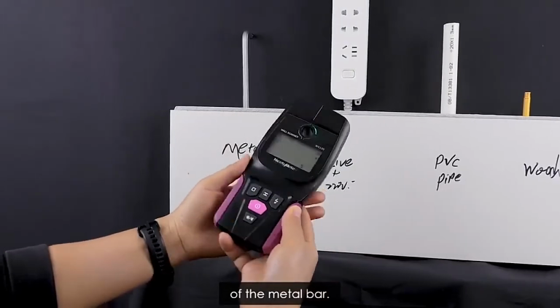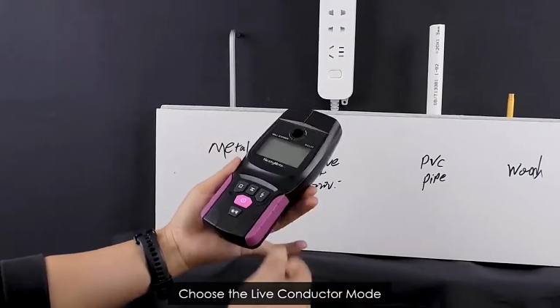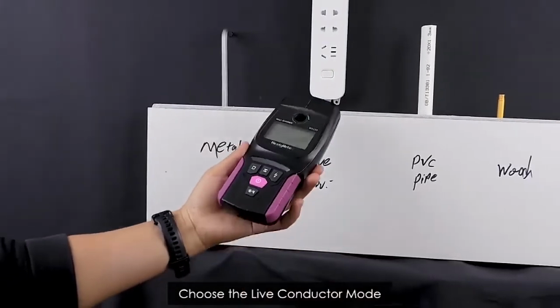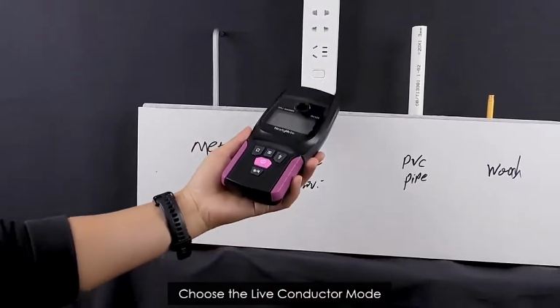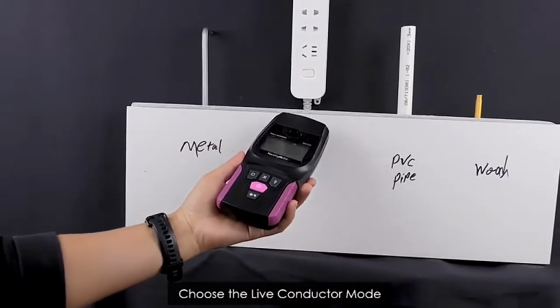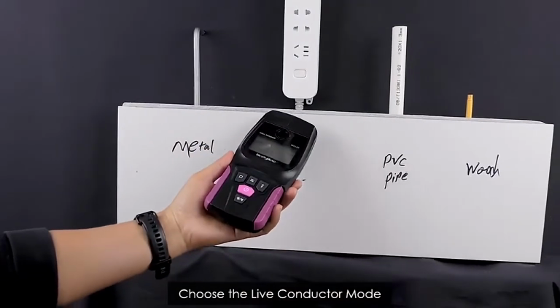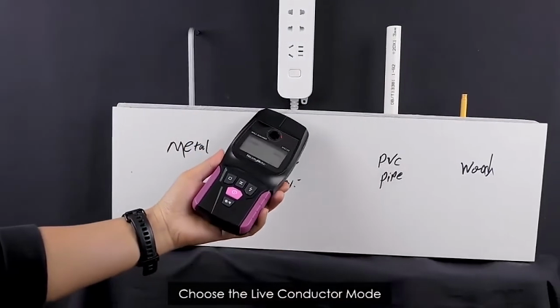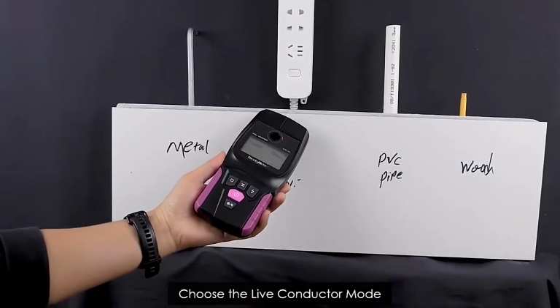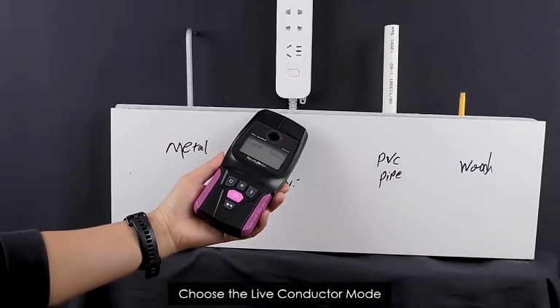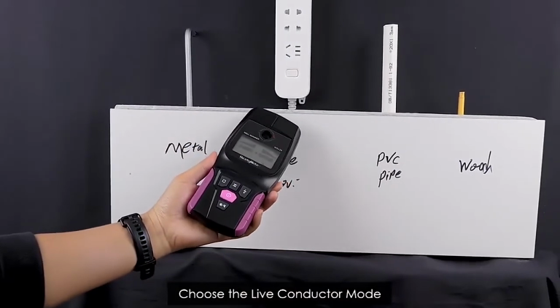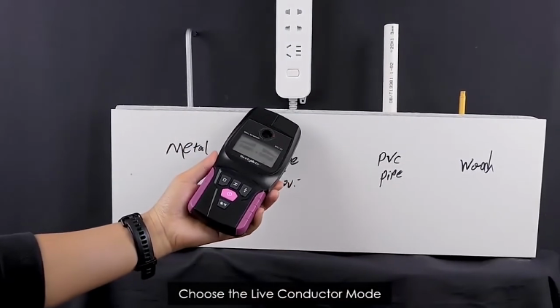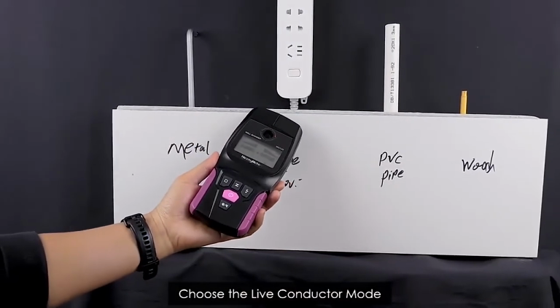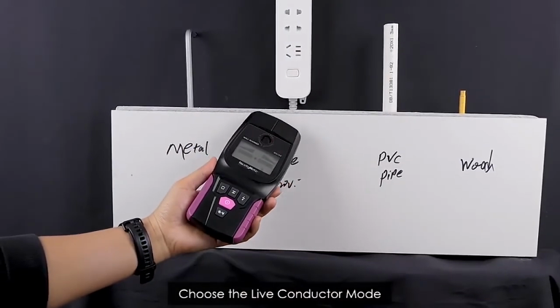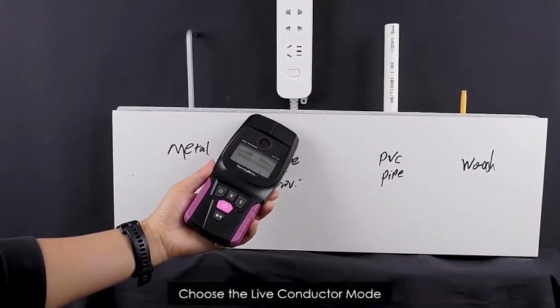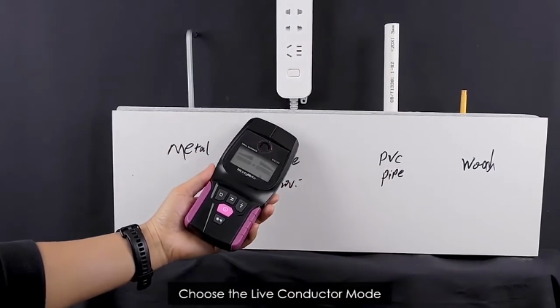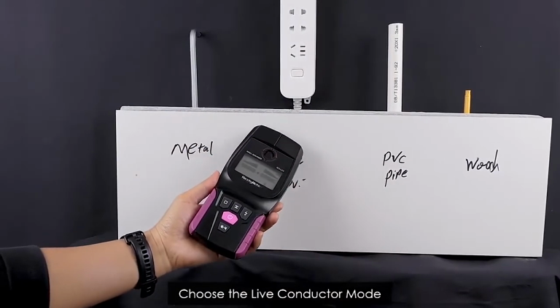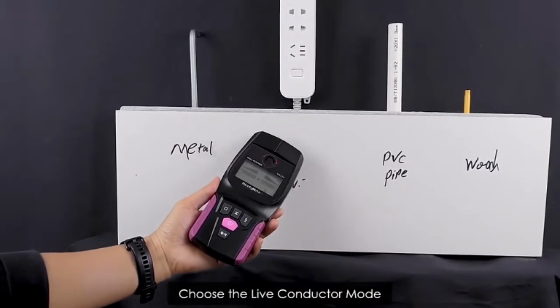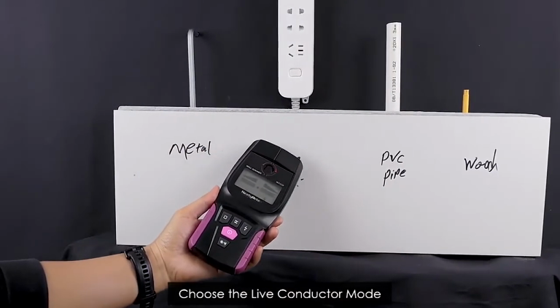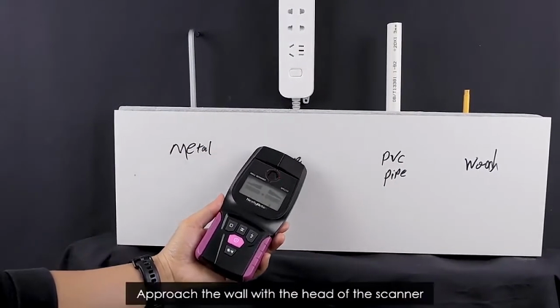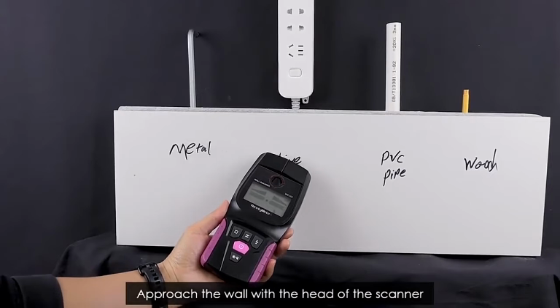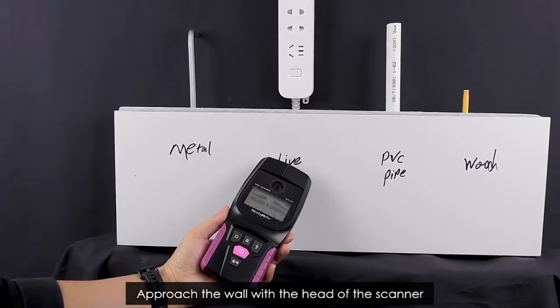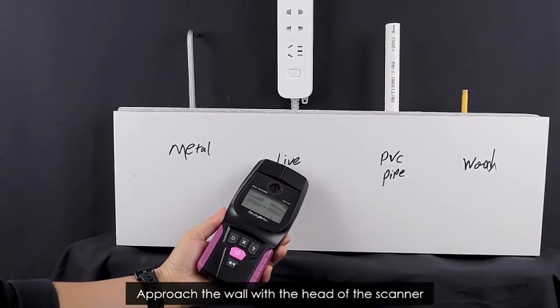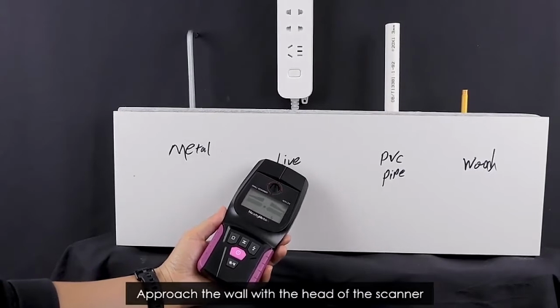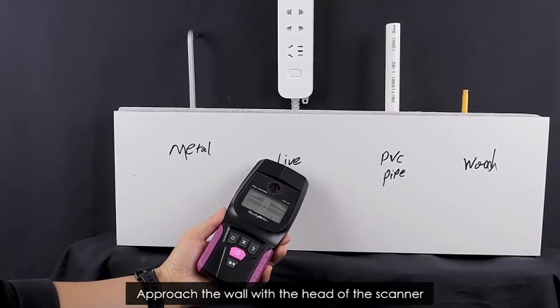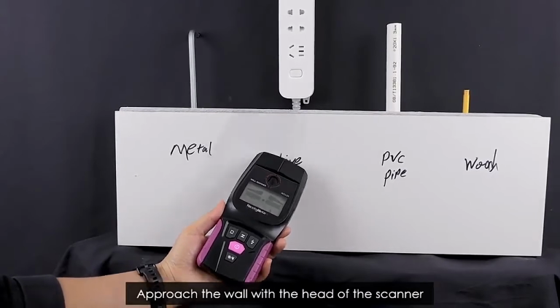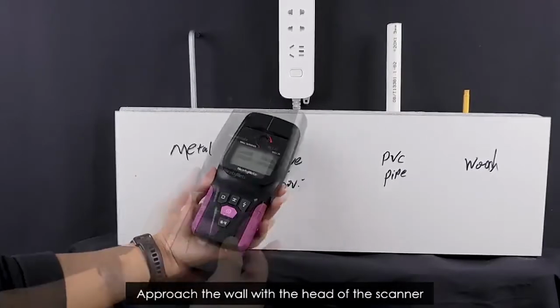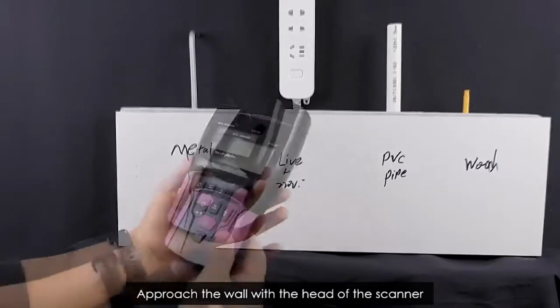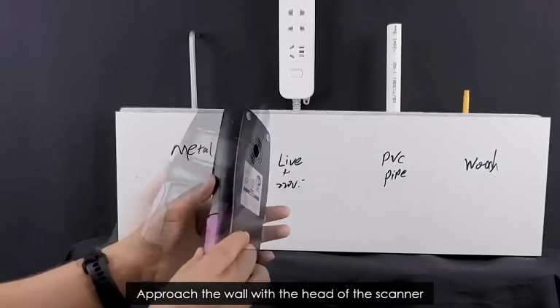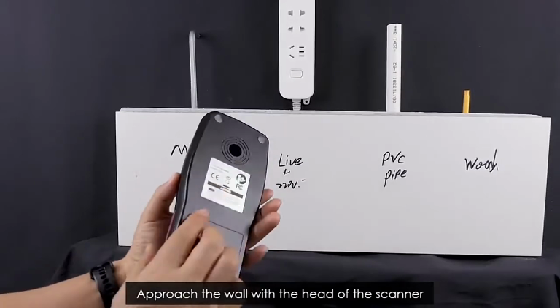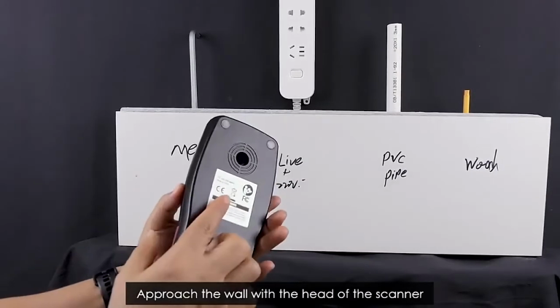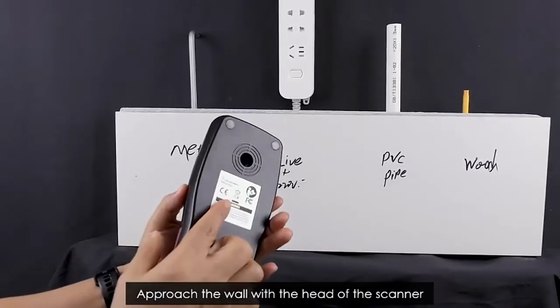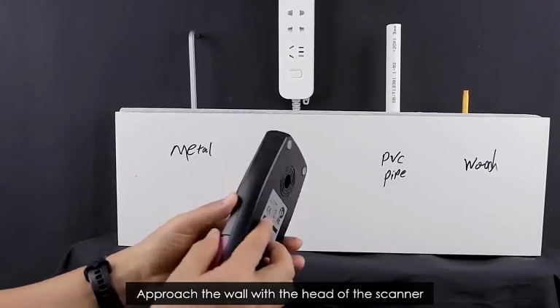Choose the Live Conductor Mode. Approach the wall with the head of the scanner. It beeps and lights up when it finds the live conductor.